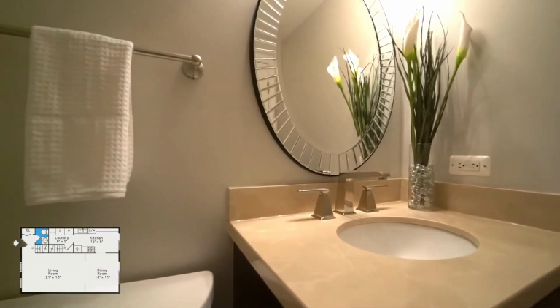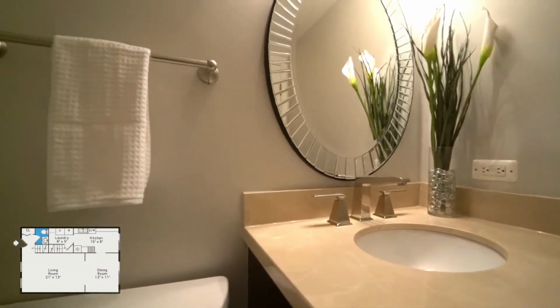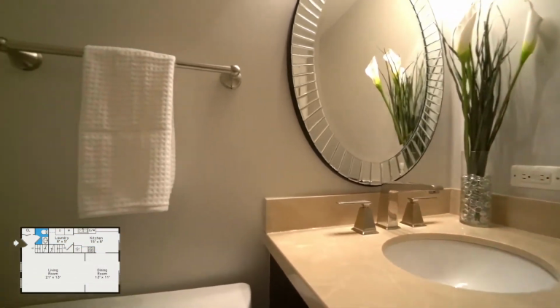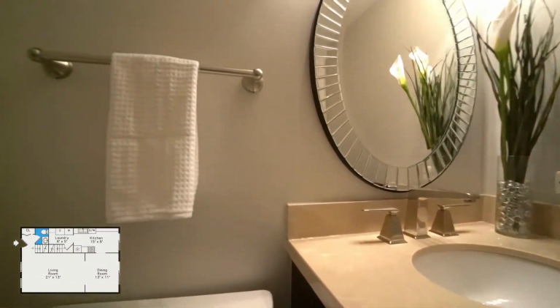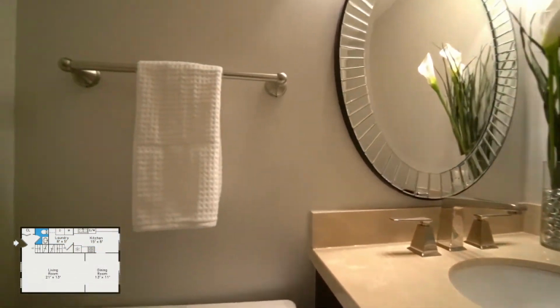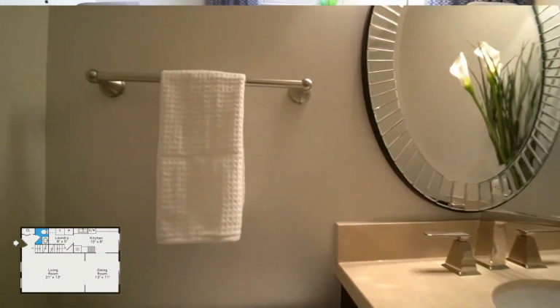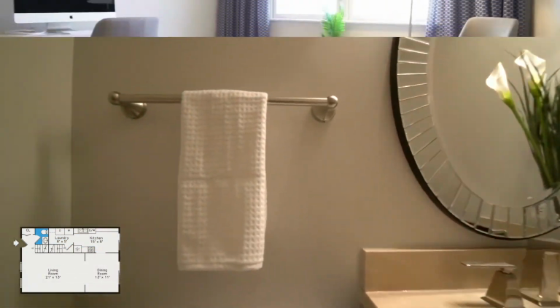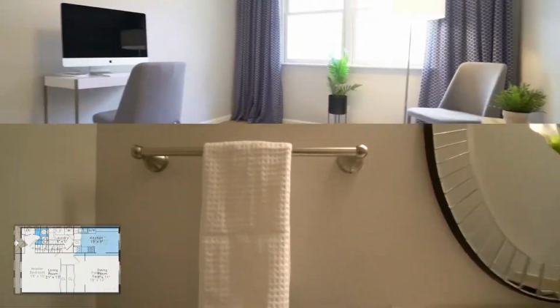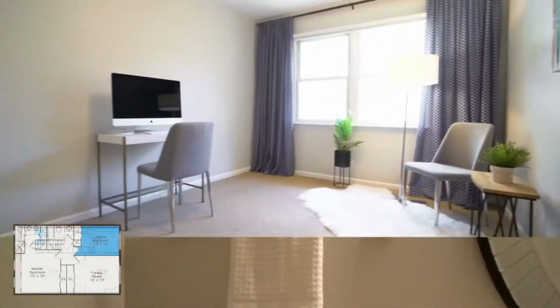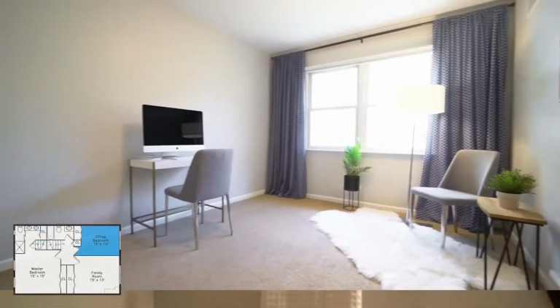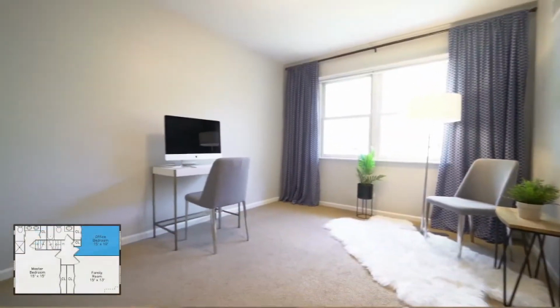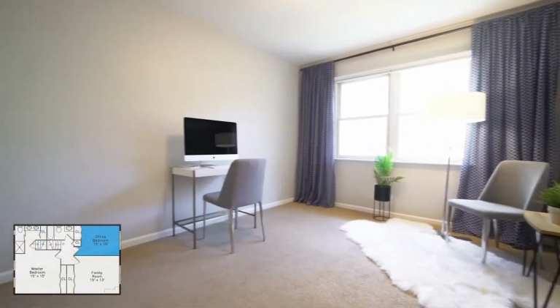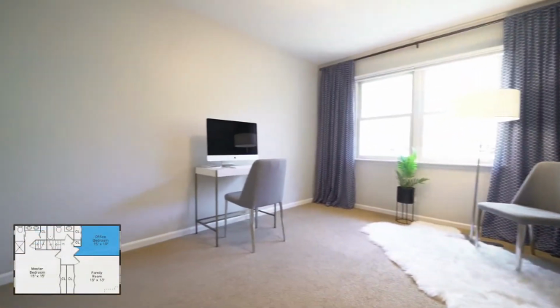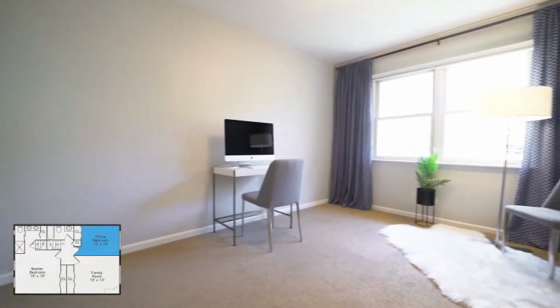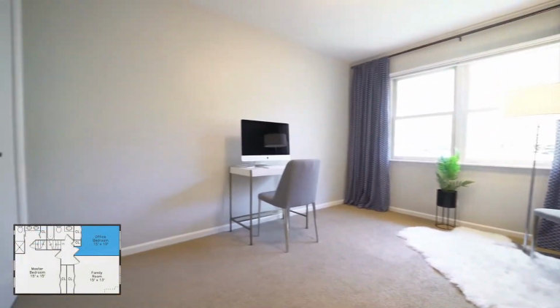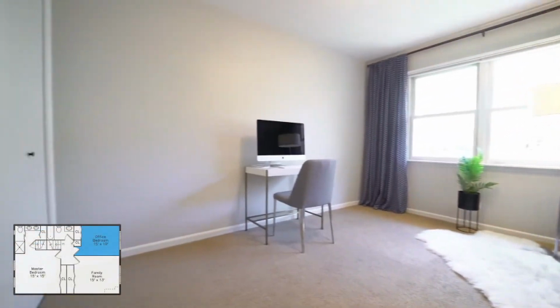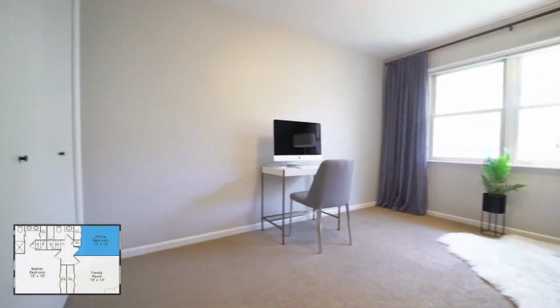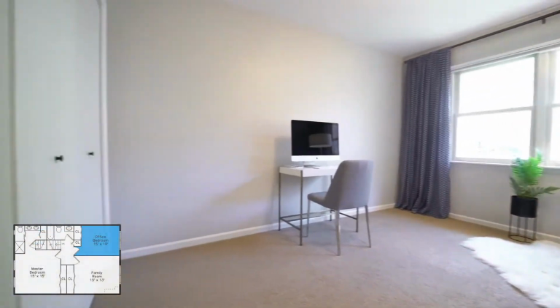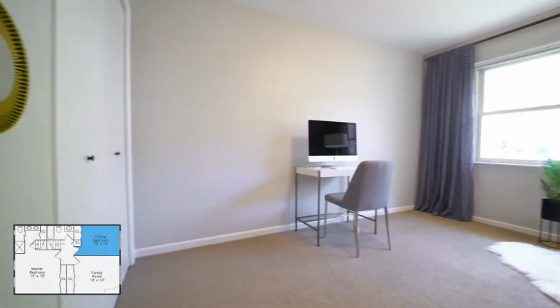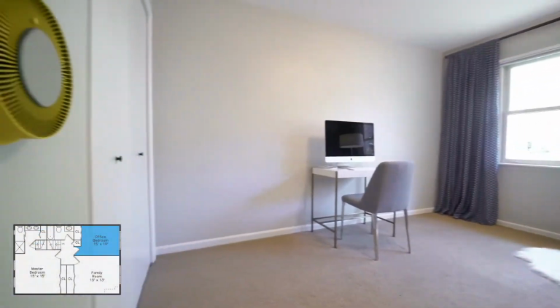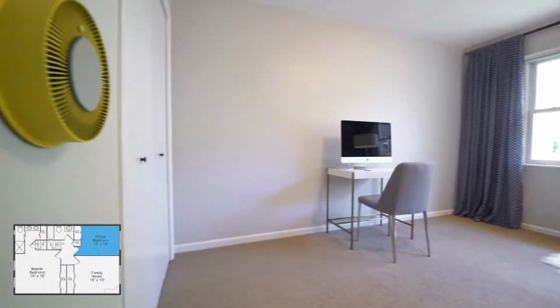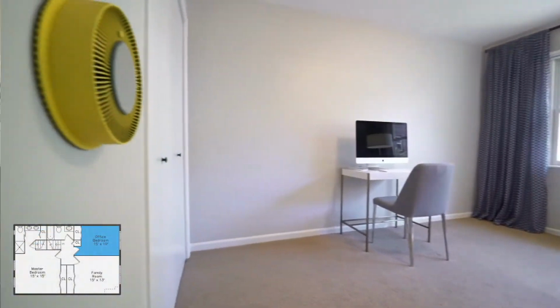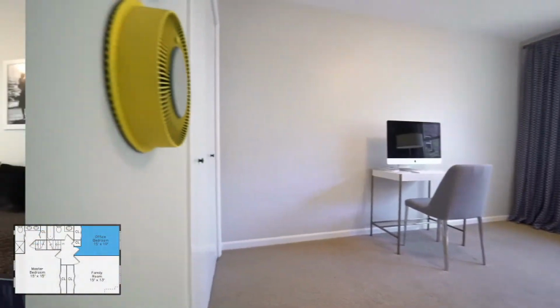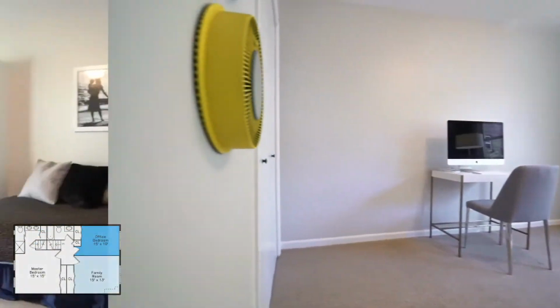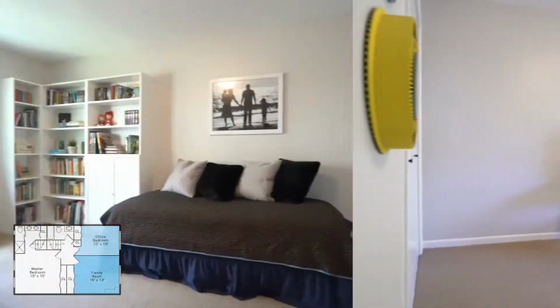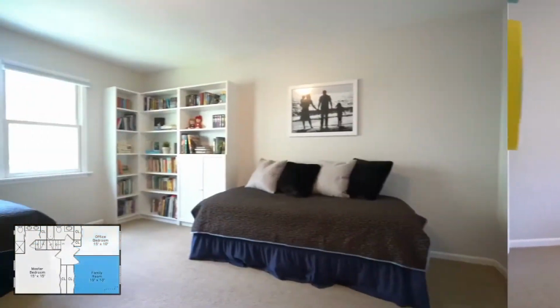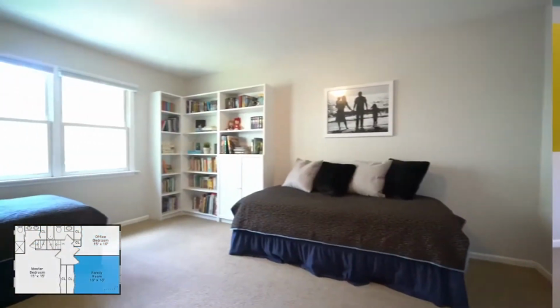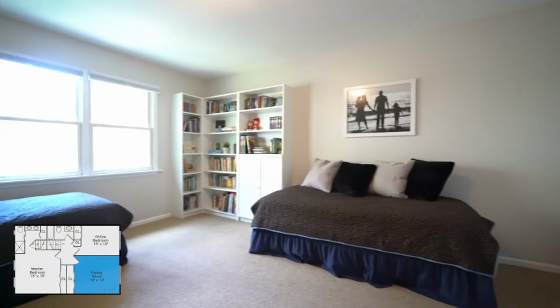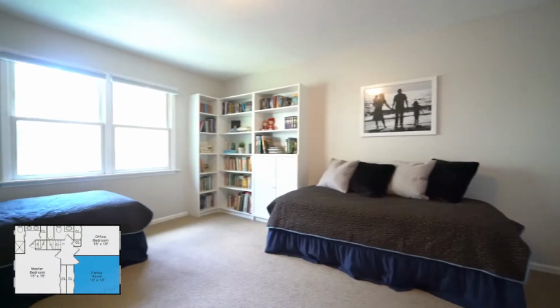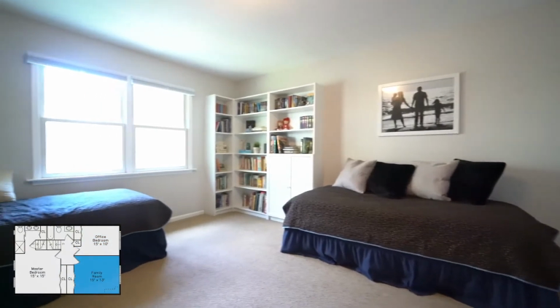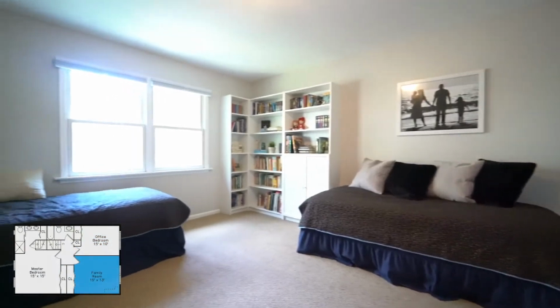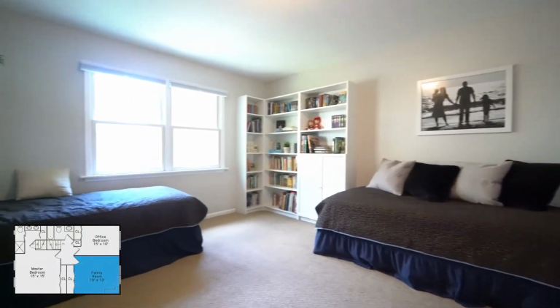You'll enjoy three levels of living, with three bedrooms and two full baths on the second floor.